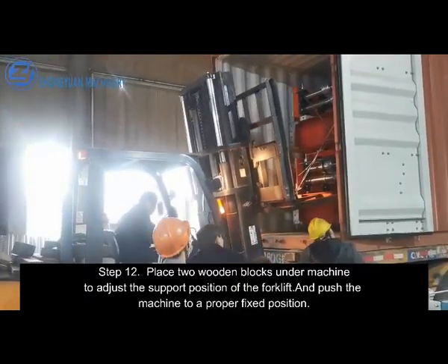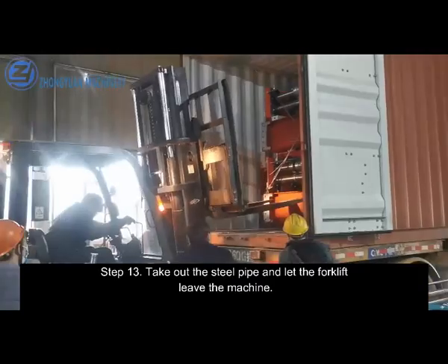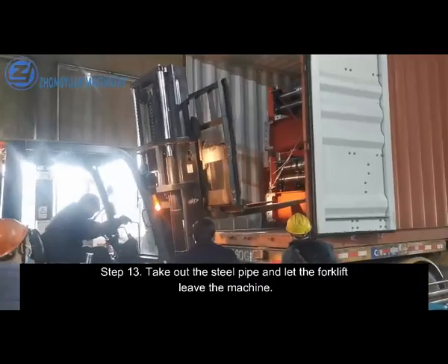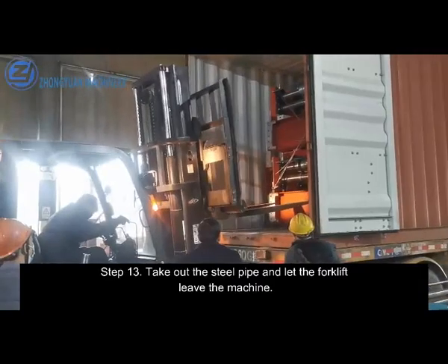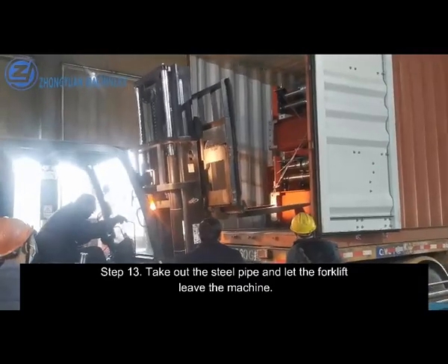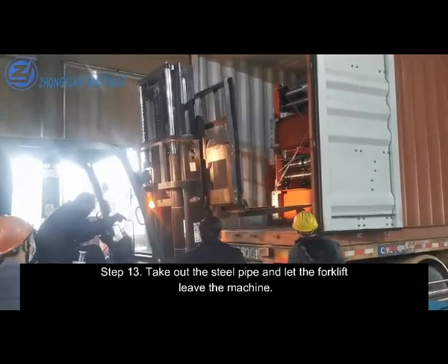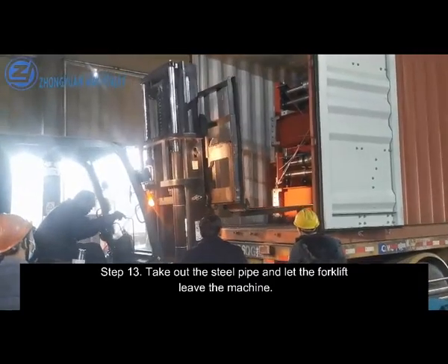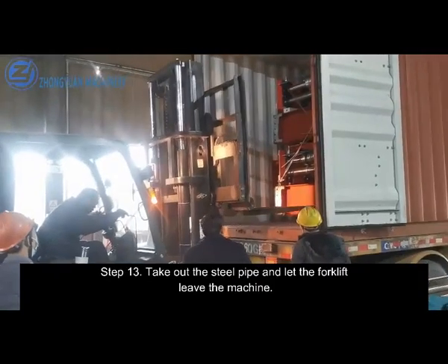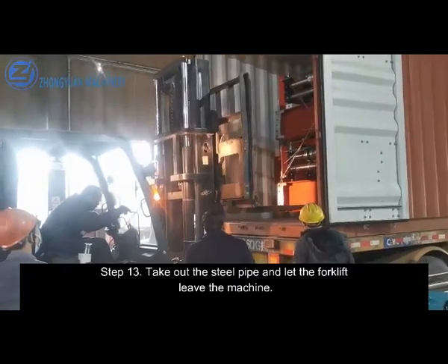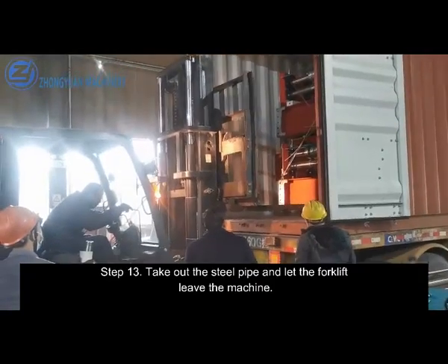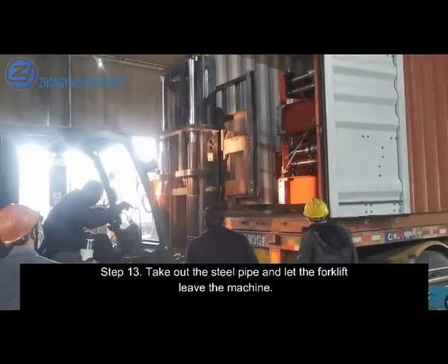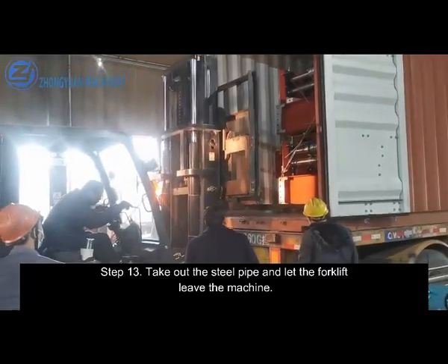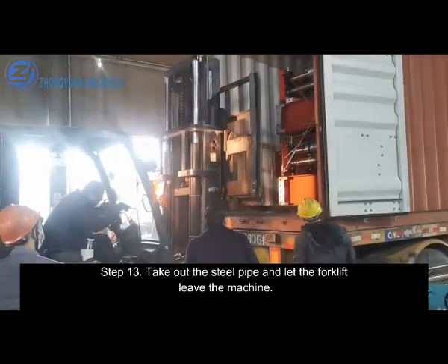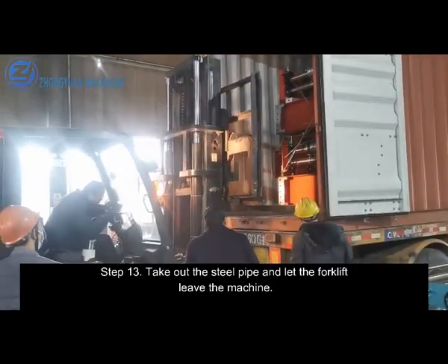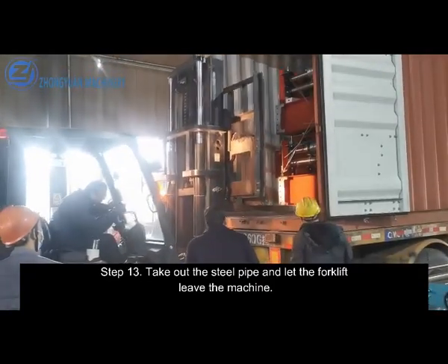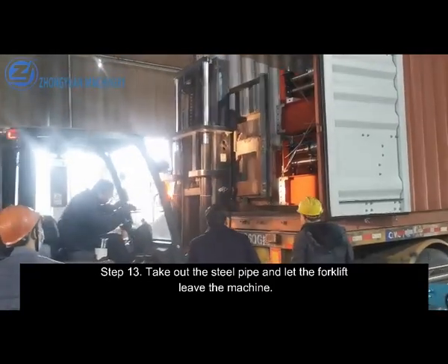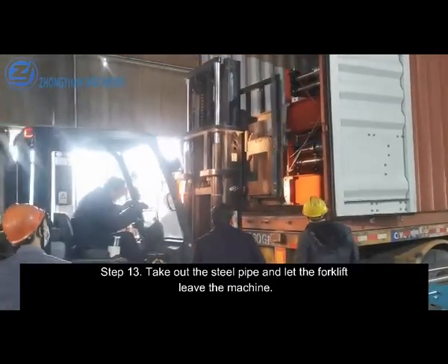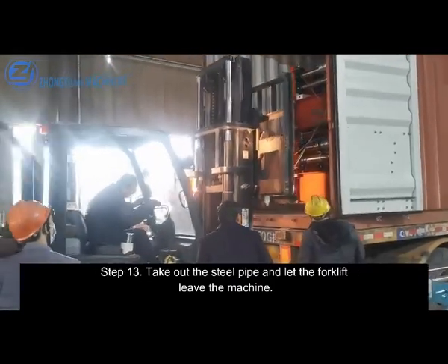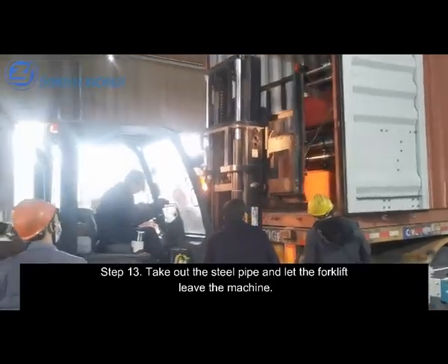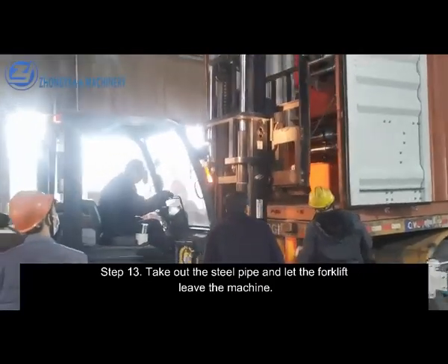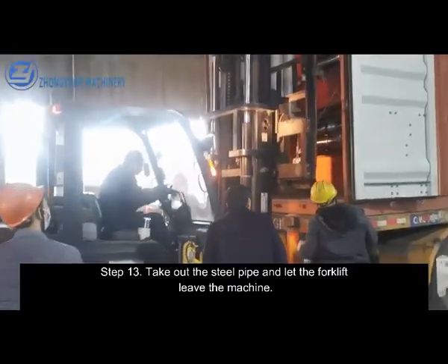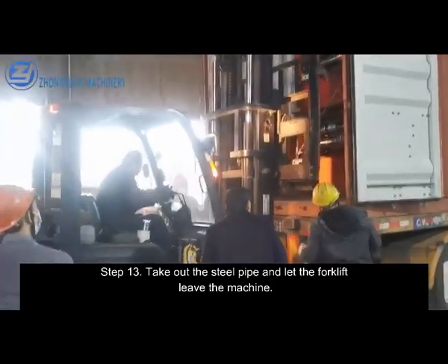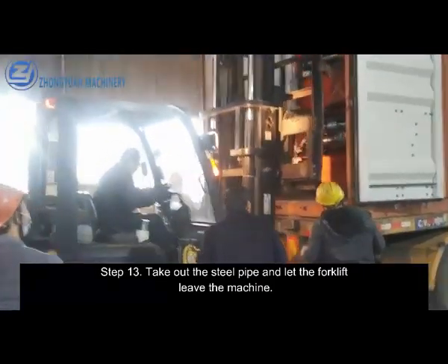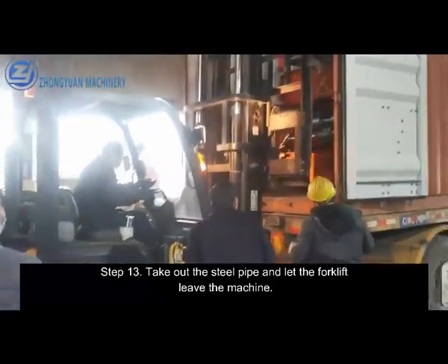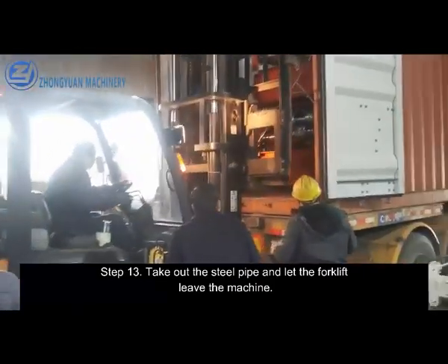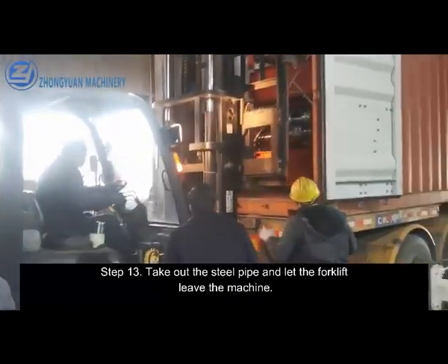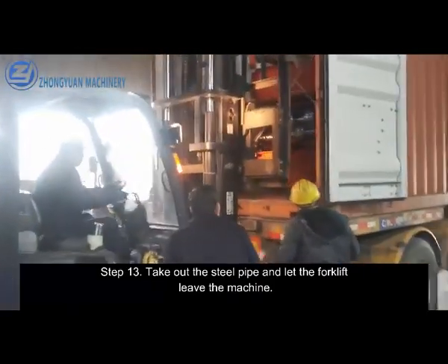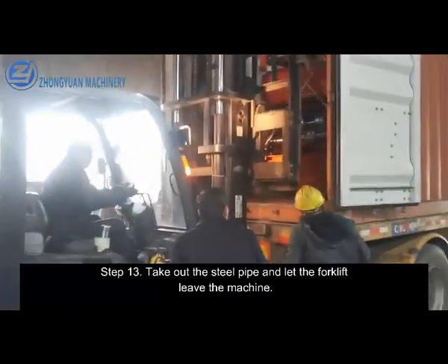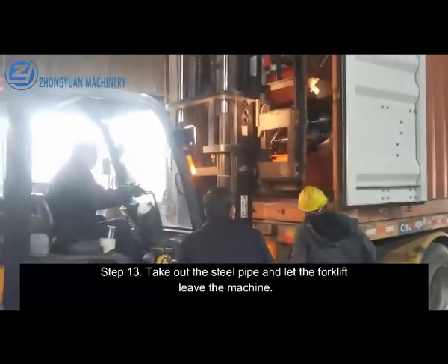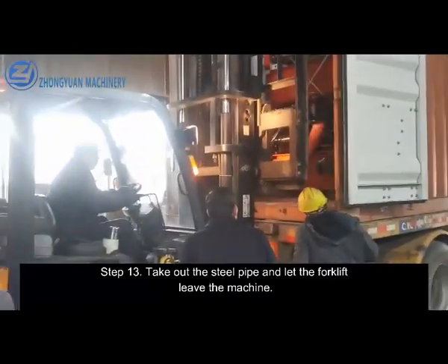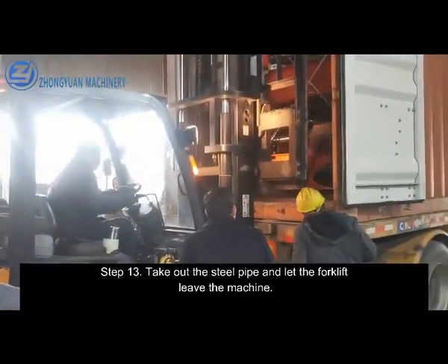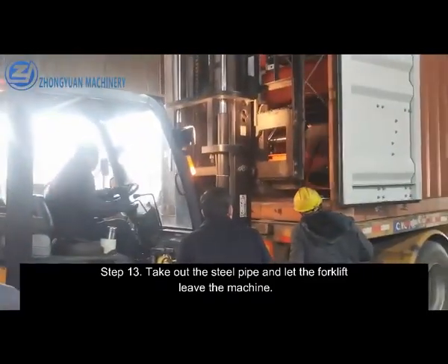Step 13. Take out the steel pipe and let the forklift leave the machine.